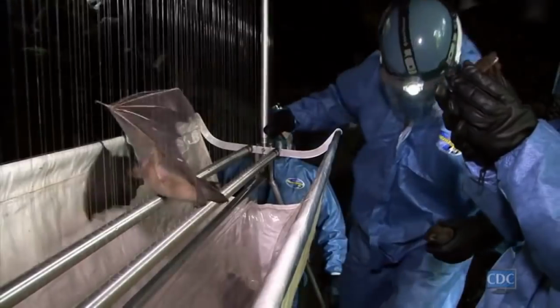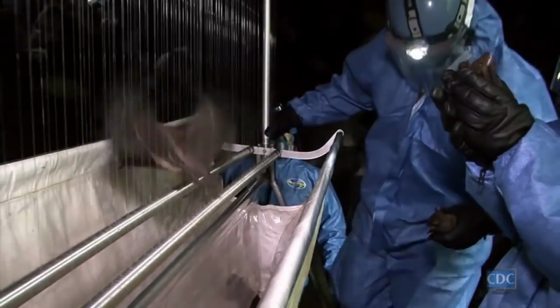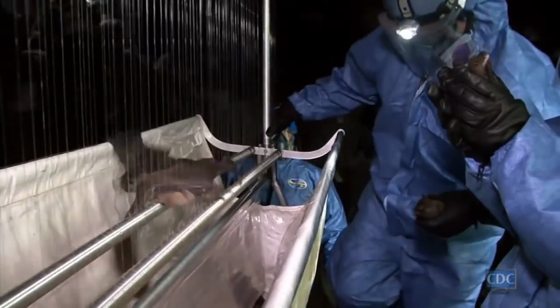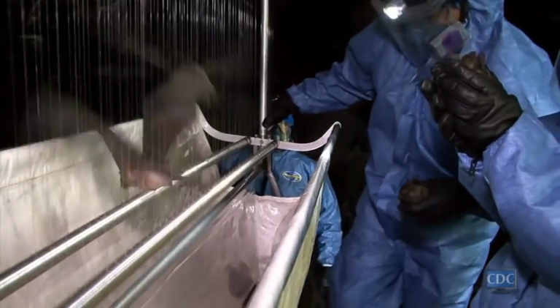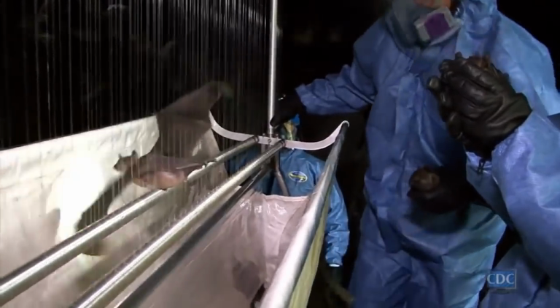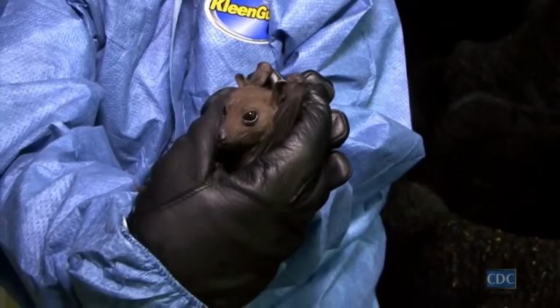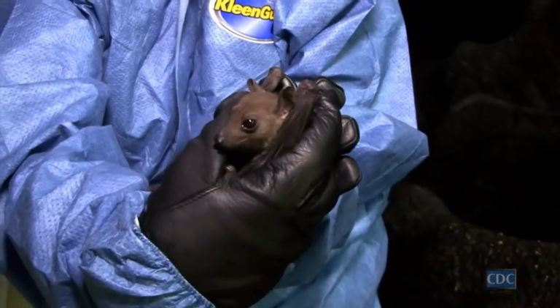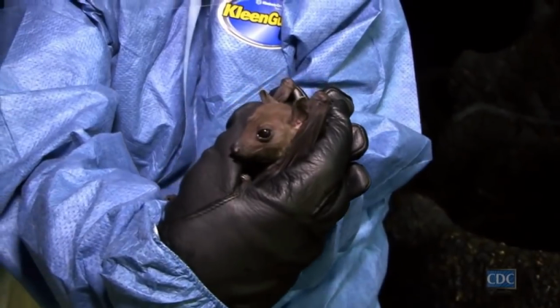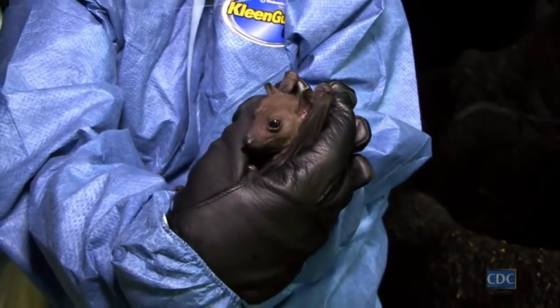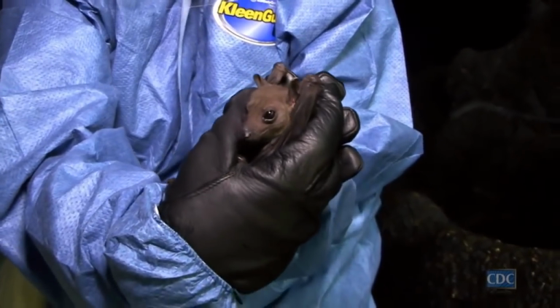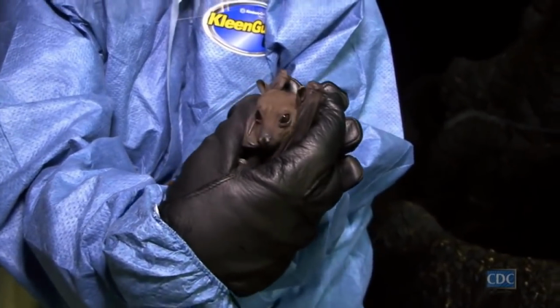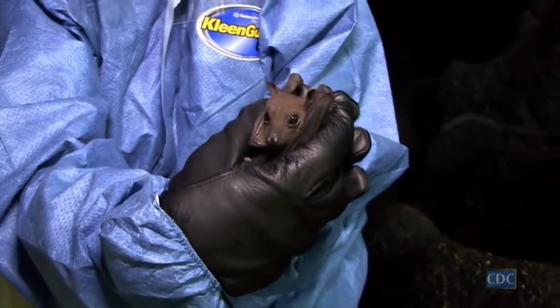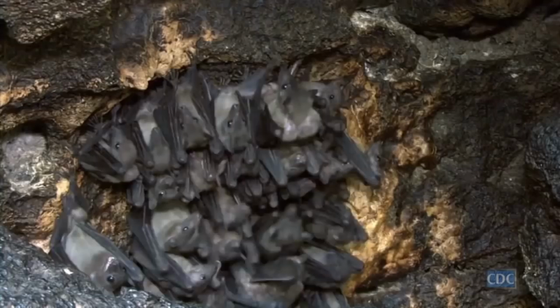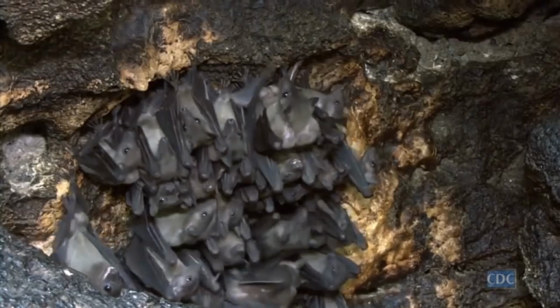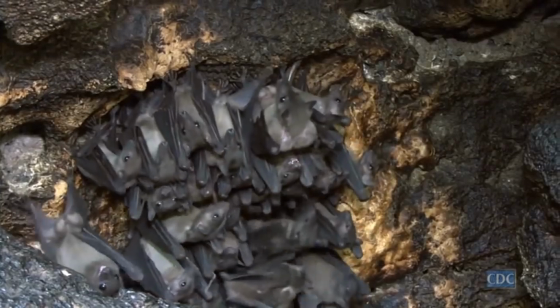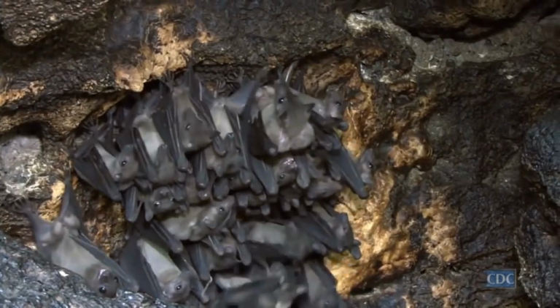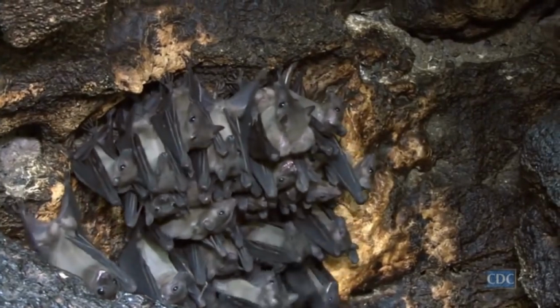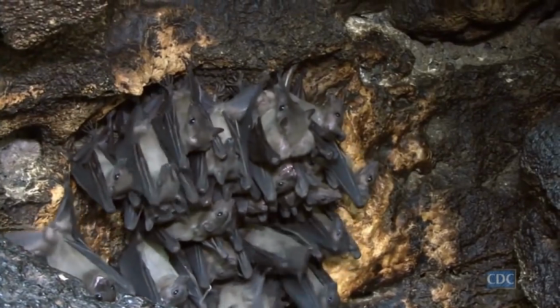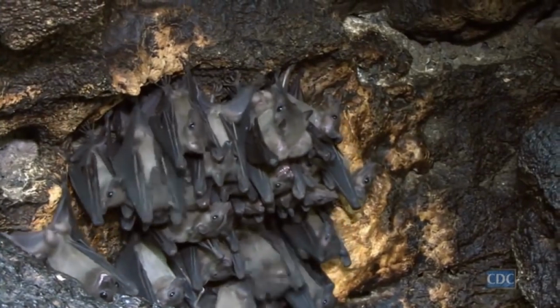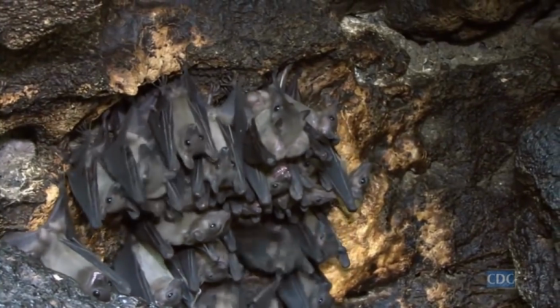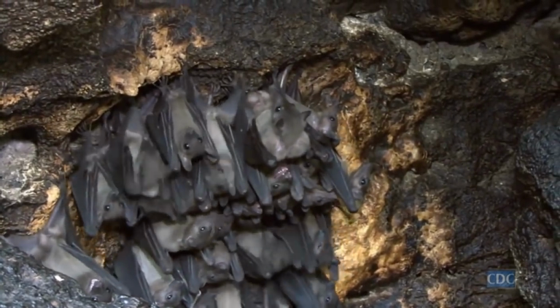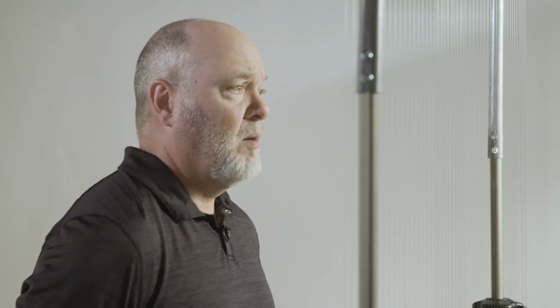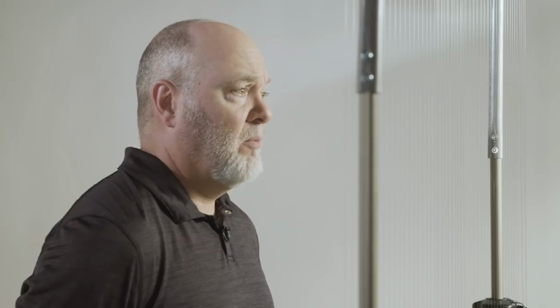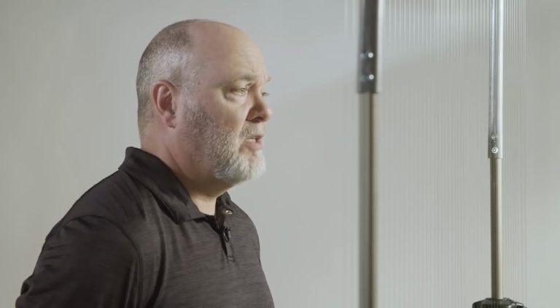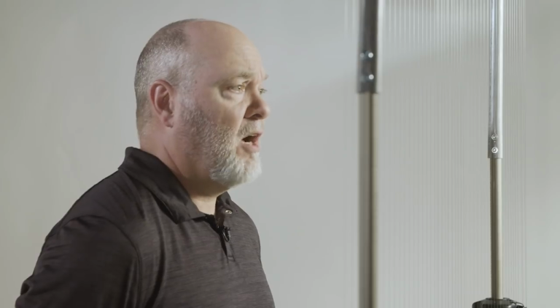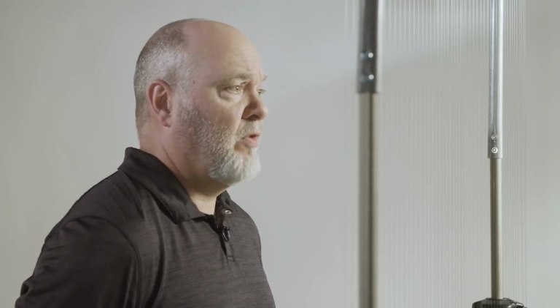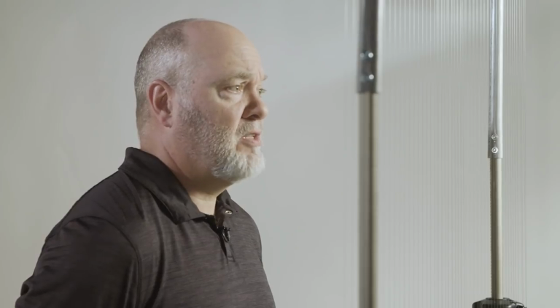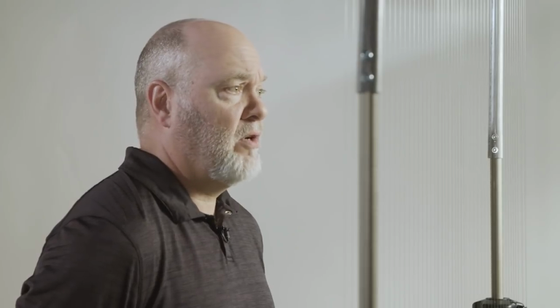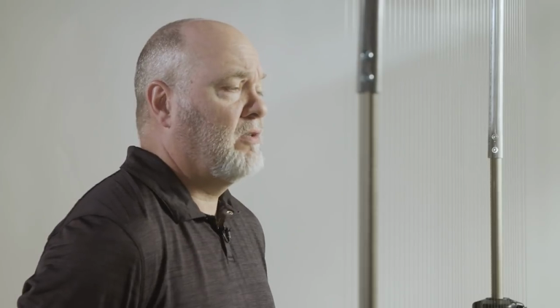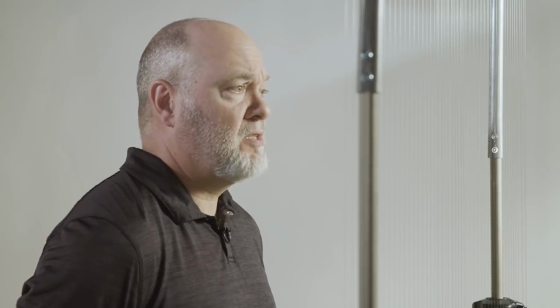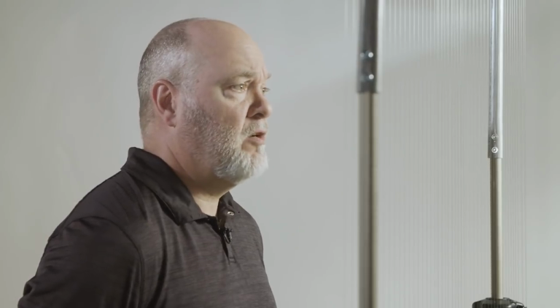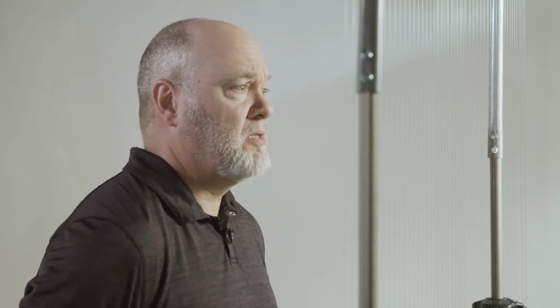We catch bats because we test them for diseases. We know they carry a variety of diseases, some of which cause very severe illnesses in humans.